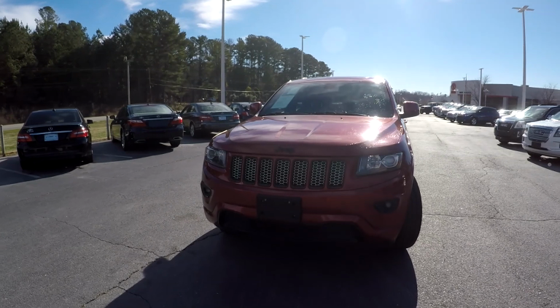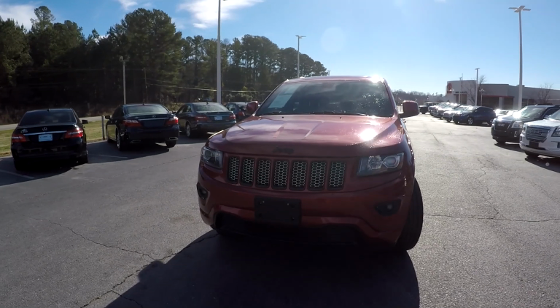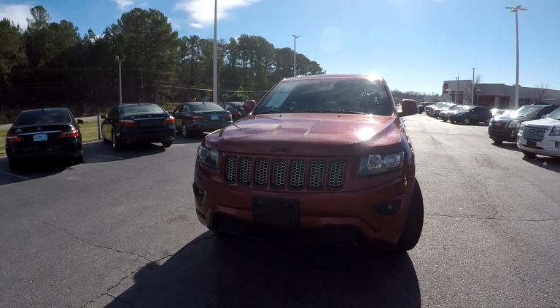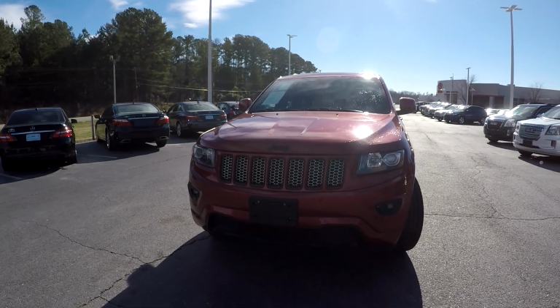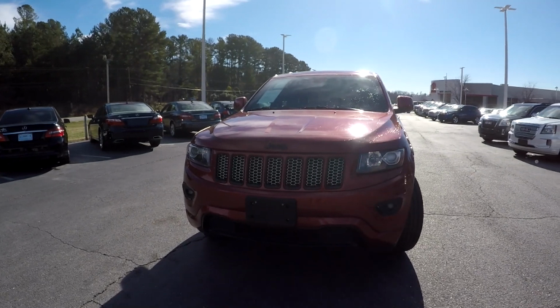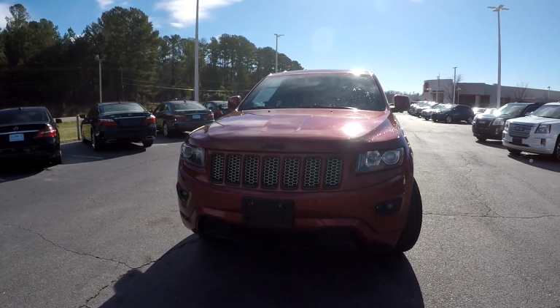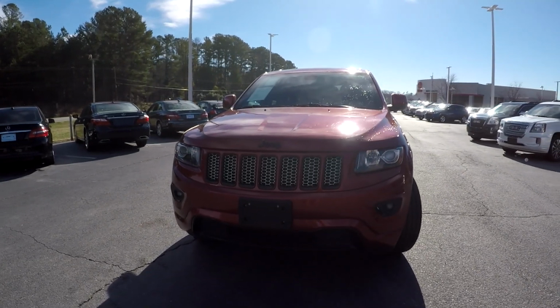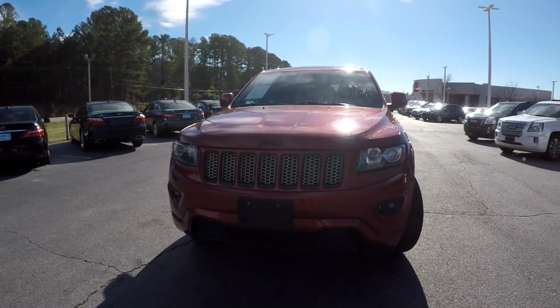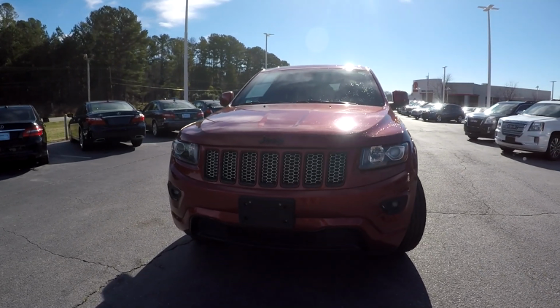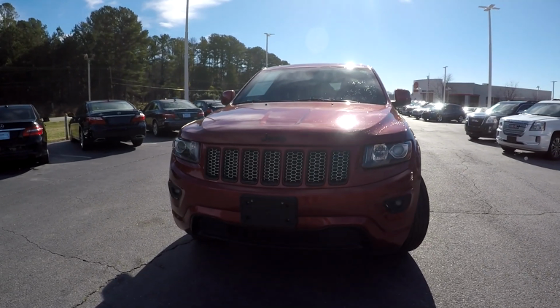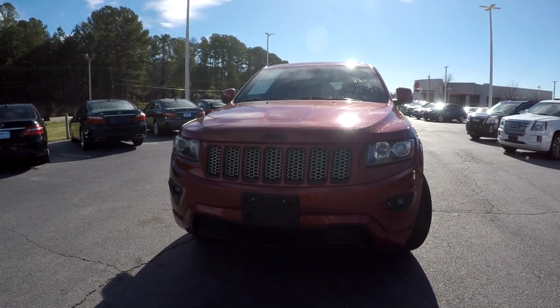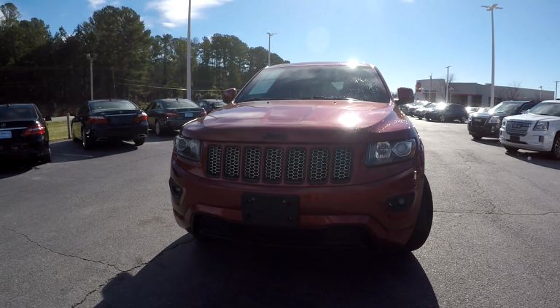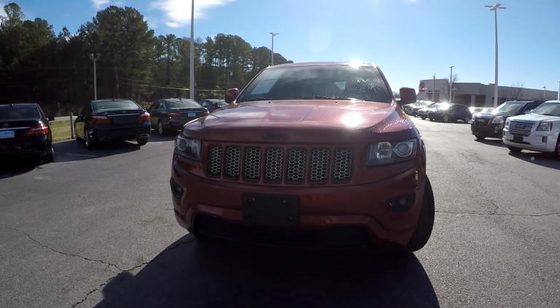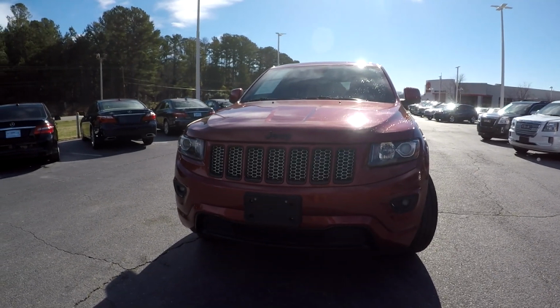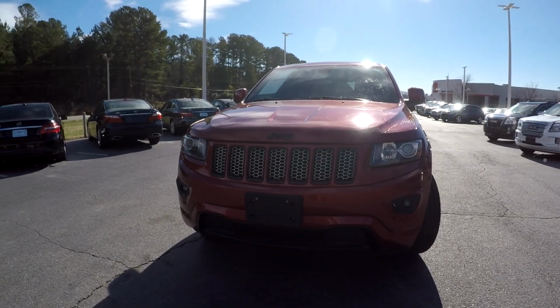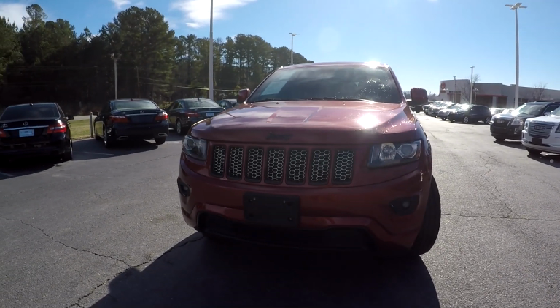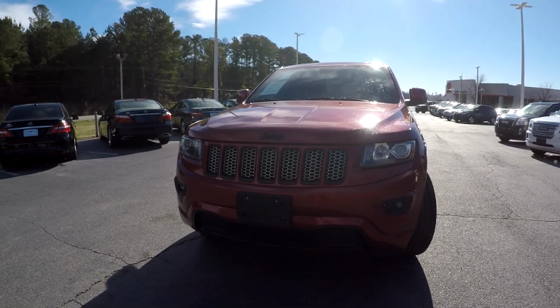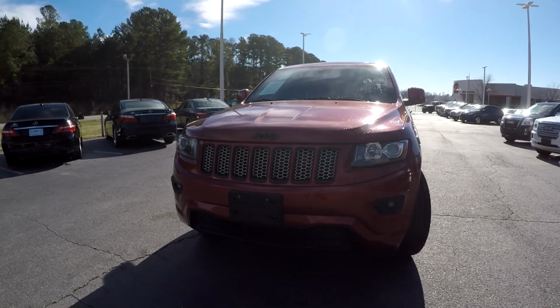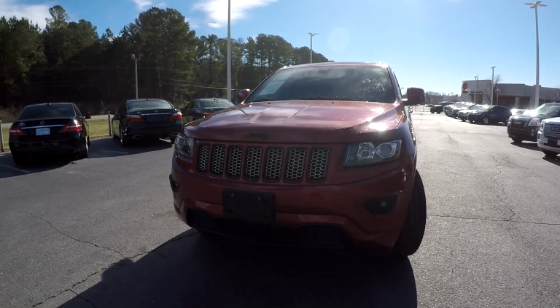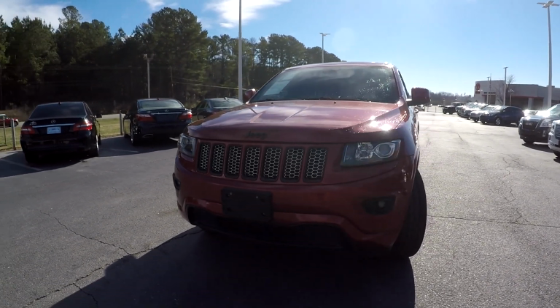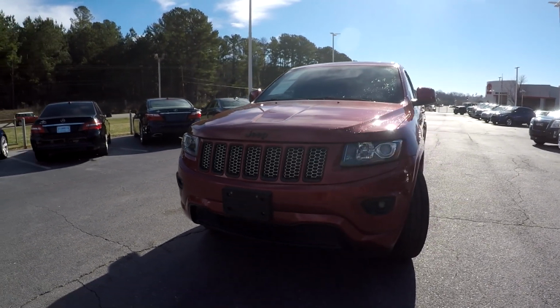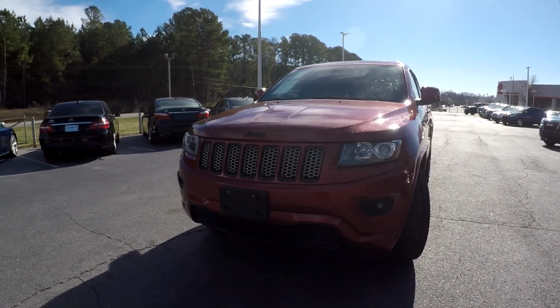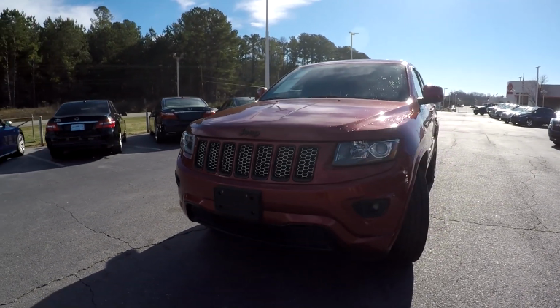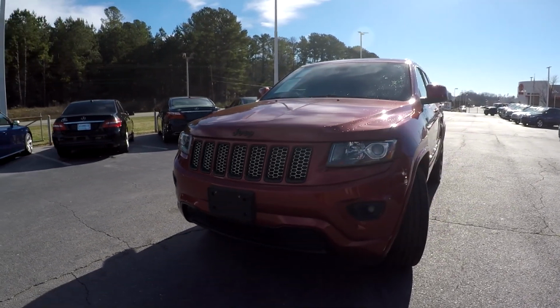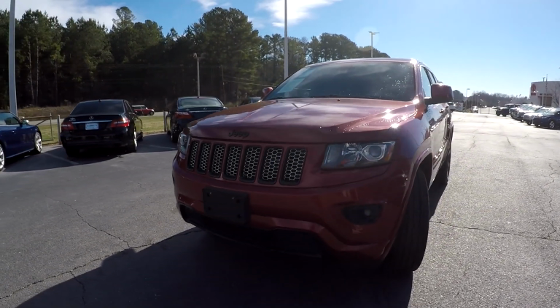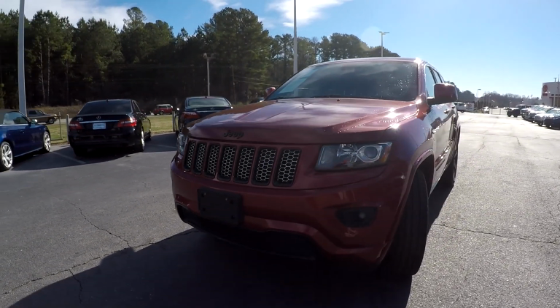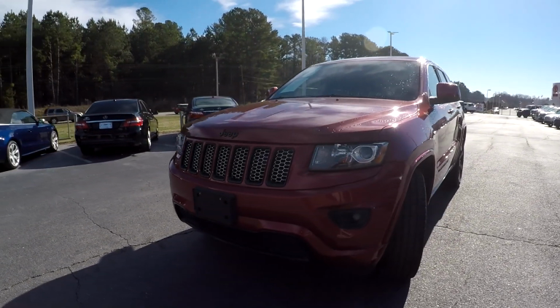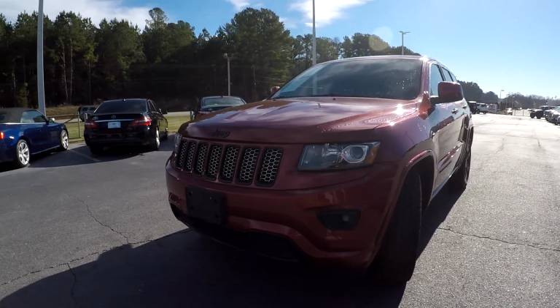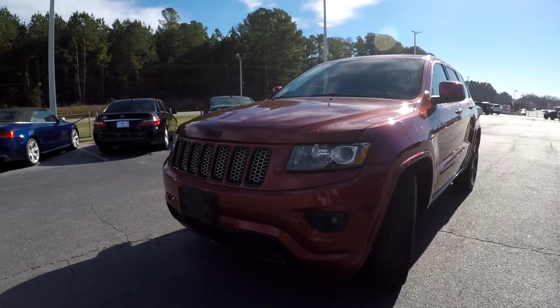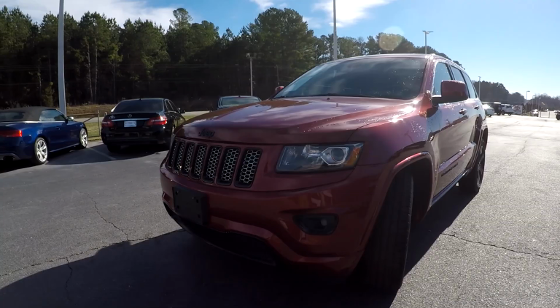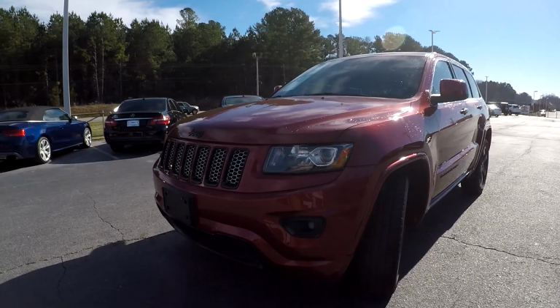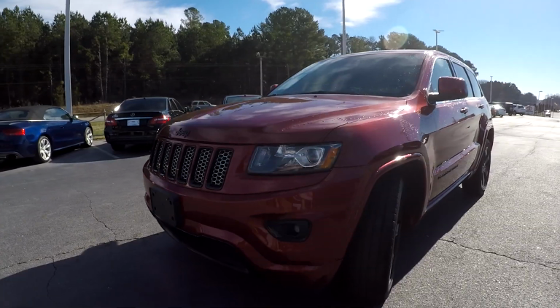Here you are today at Right One Auto, looking at a 2014 Jeep Grand Cherokee.